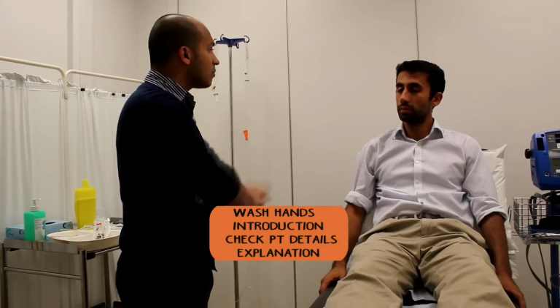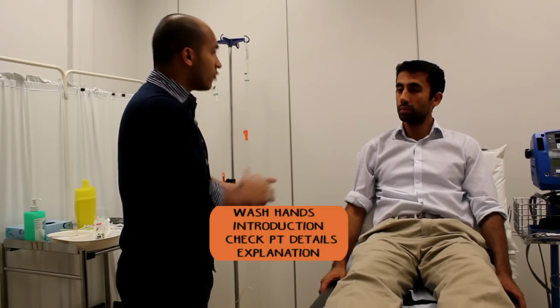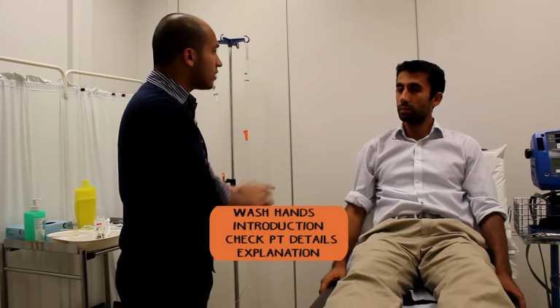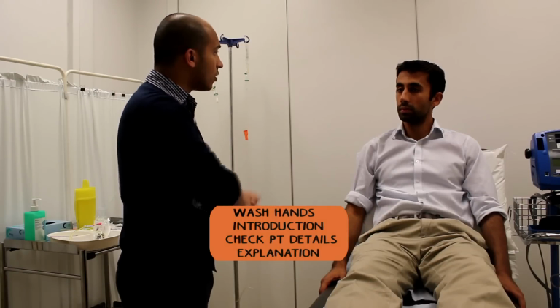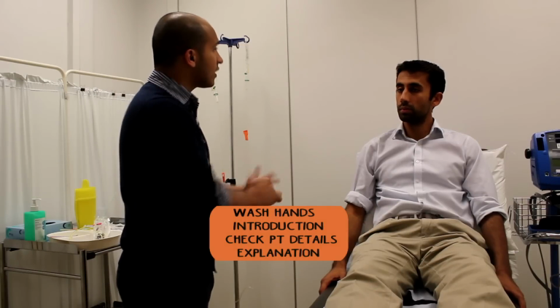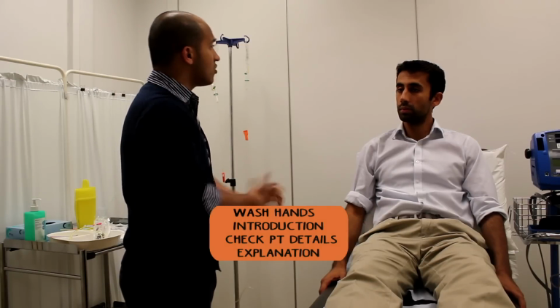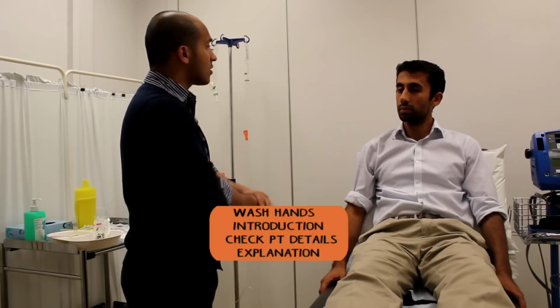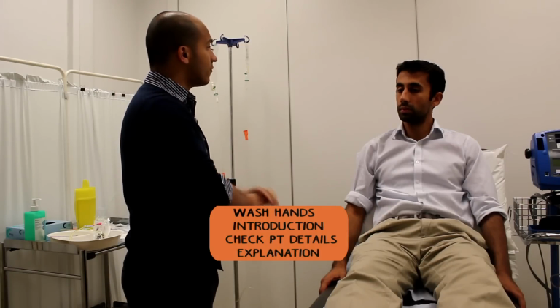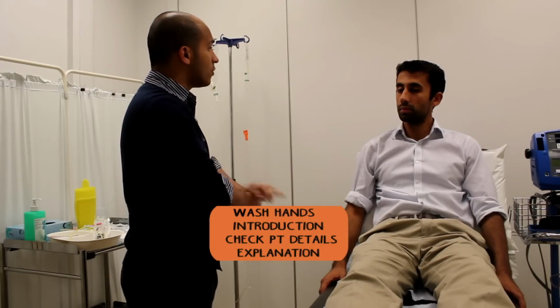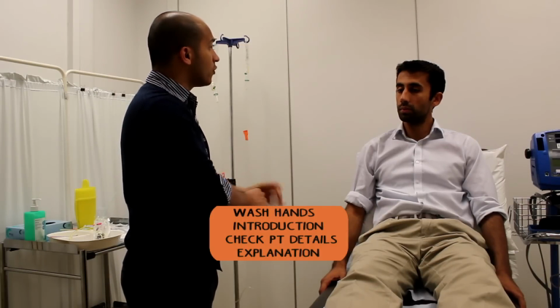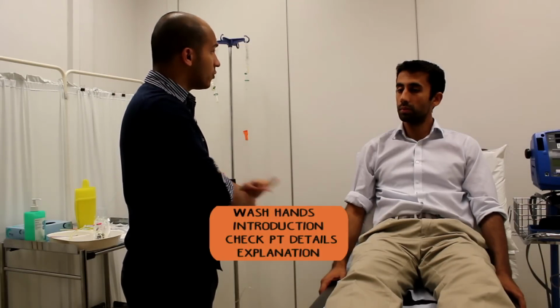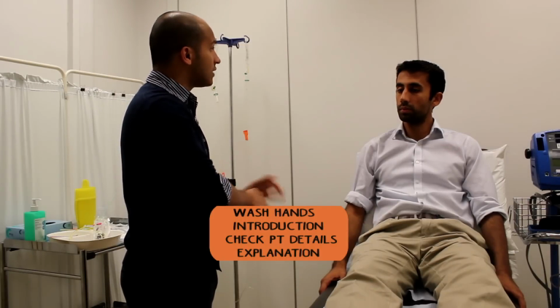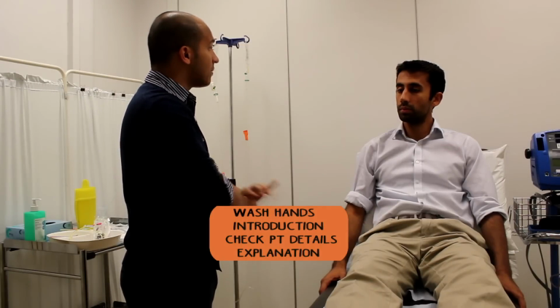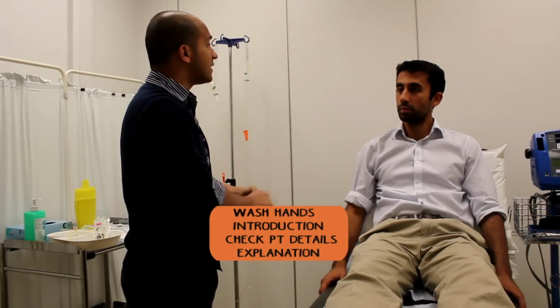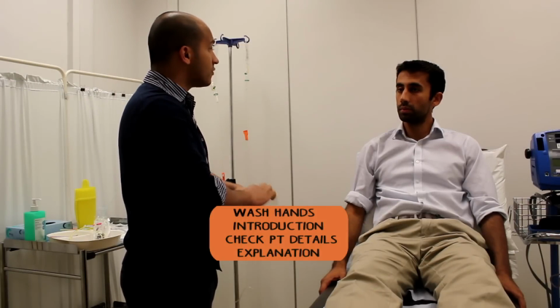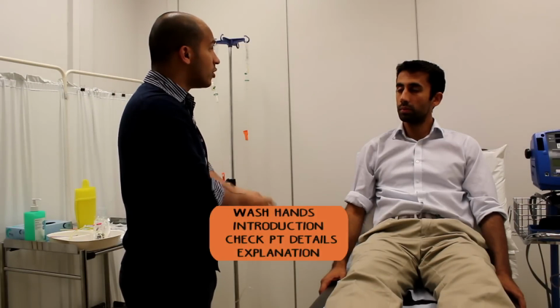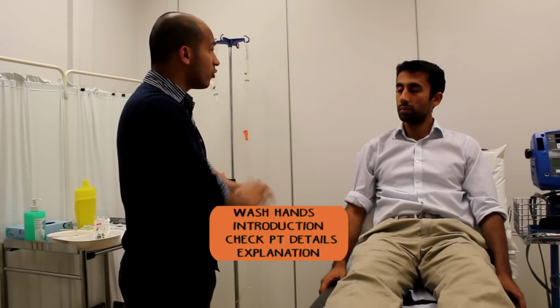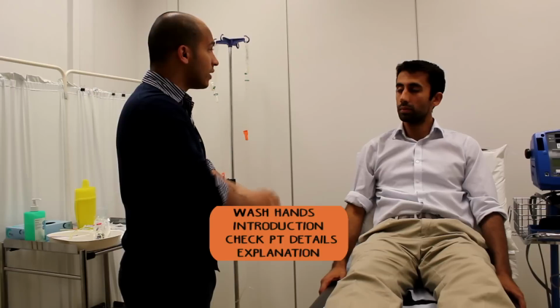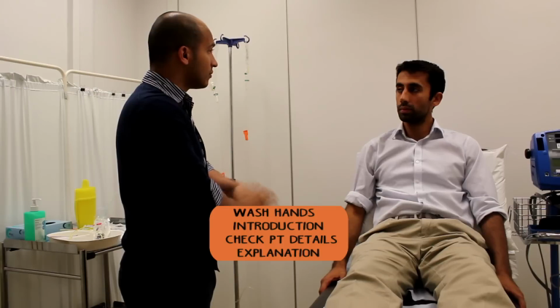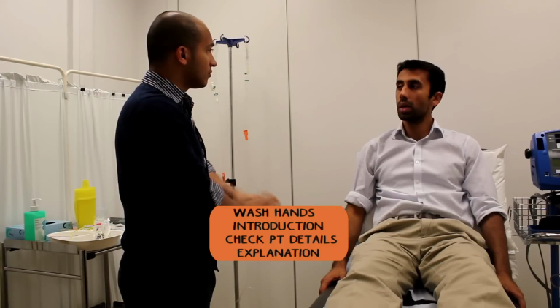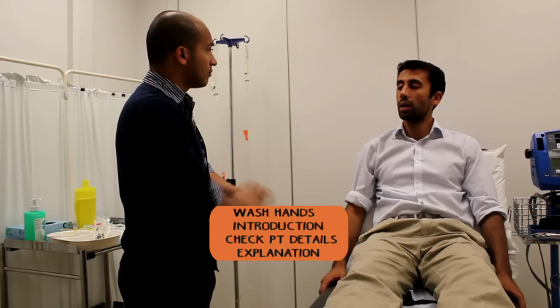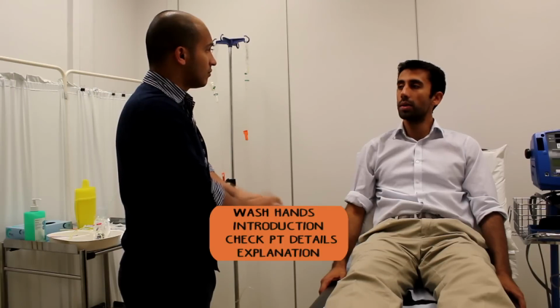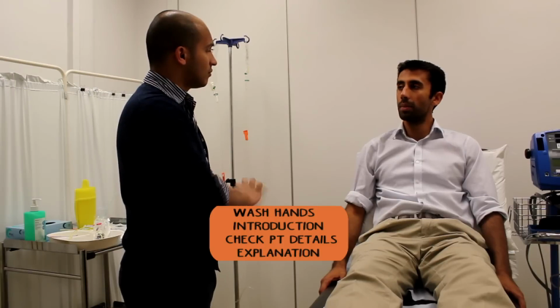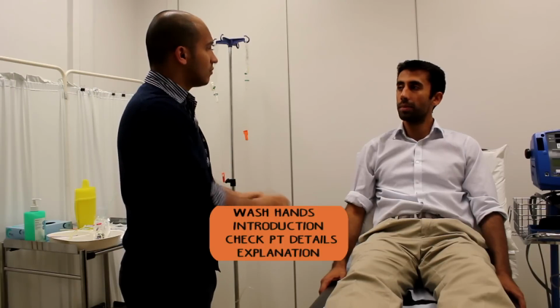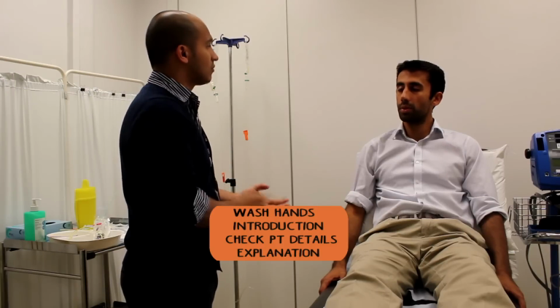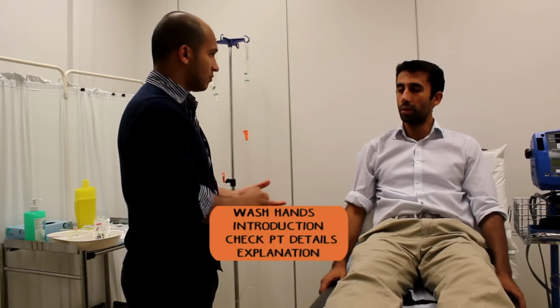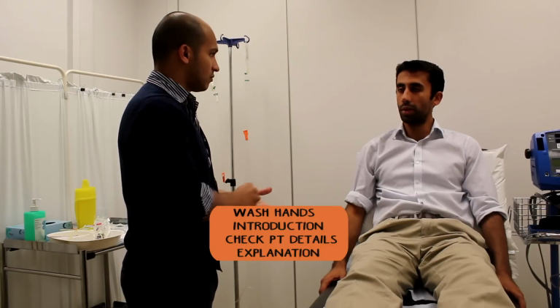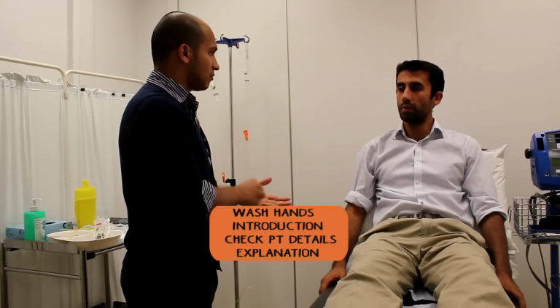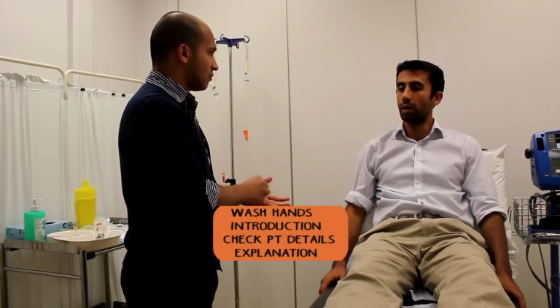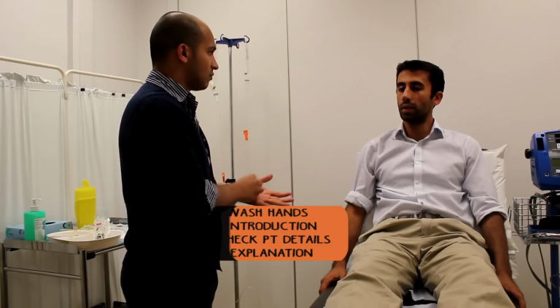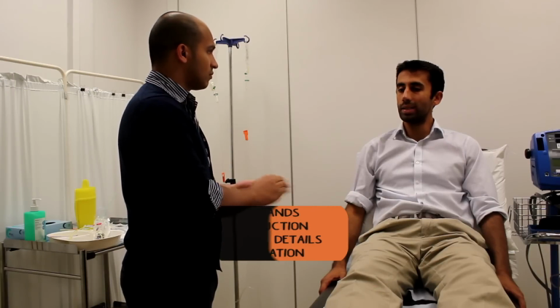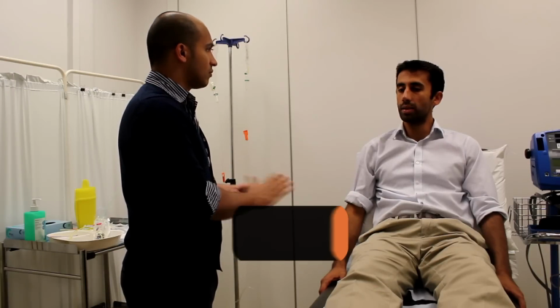Before we start, can you just confirm your full name and date of birth for me? Khalid Zalmay, 2305, P27.